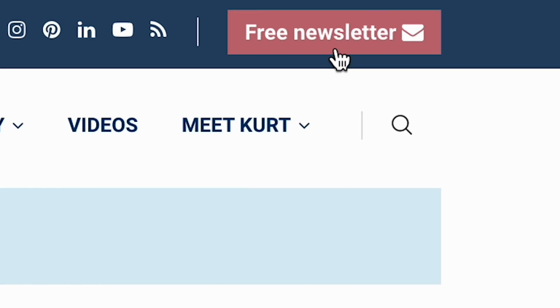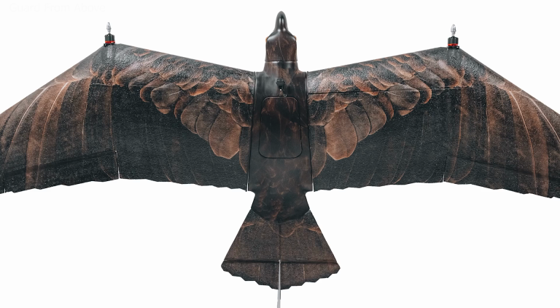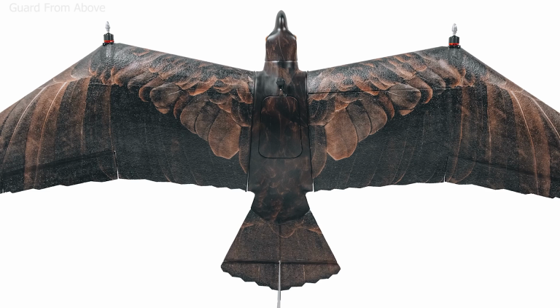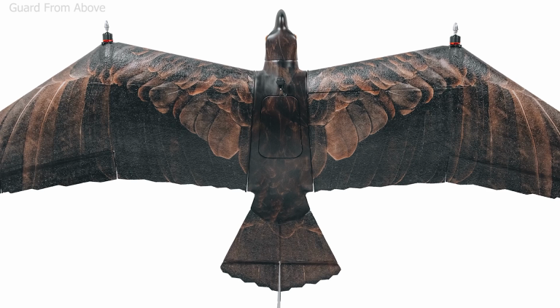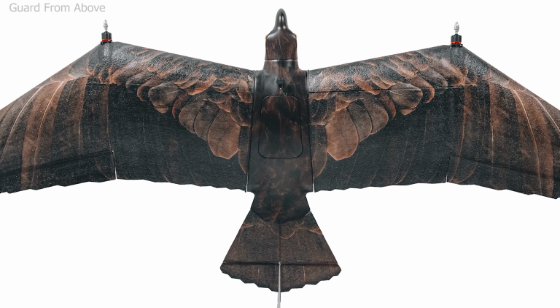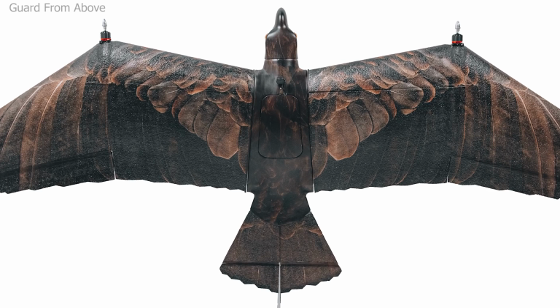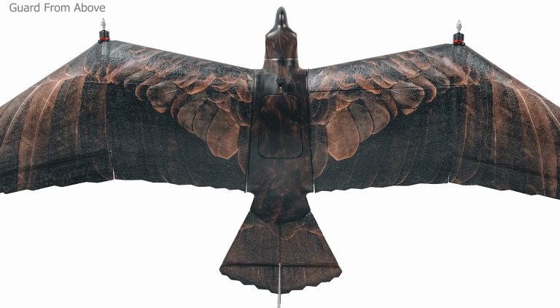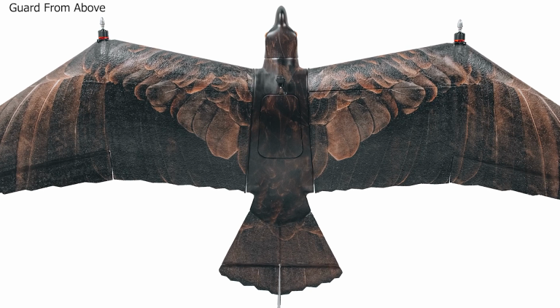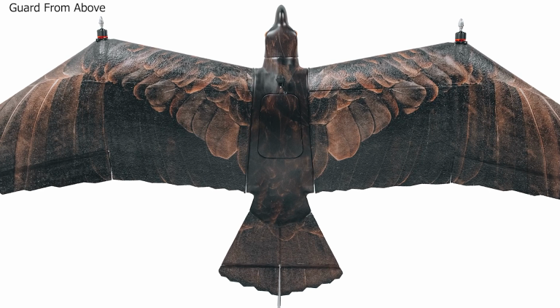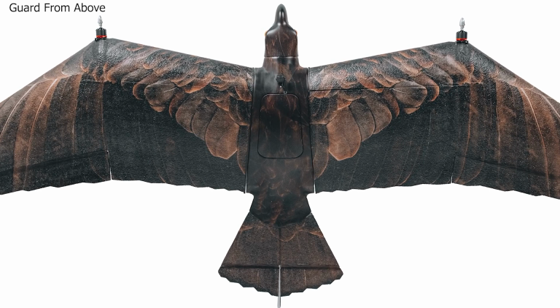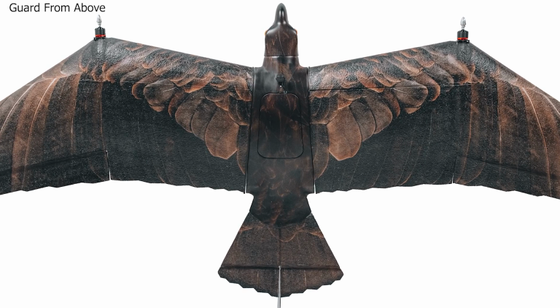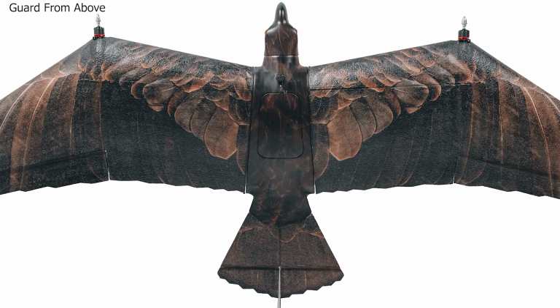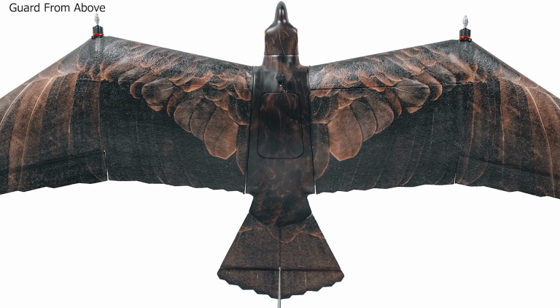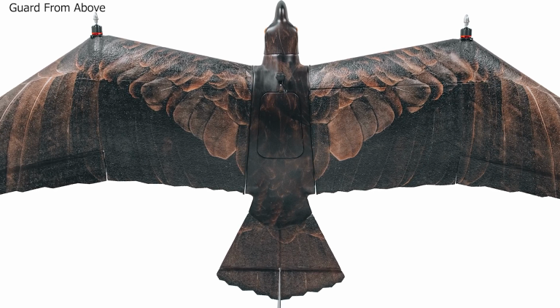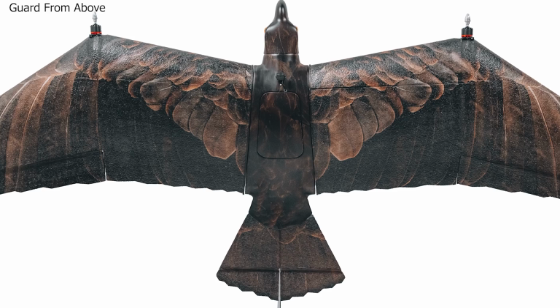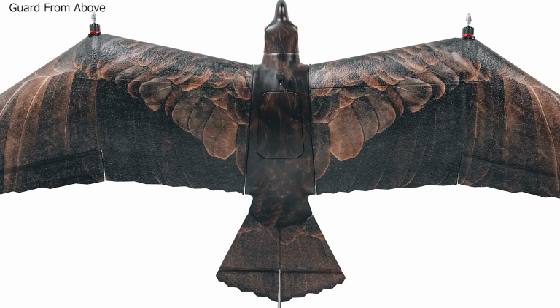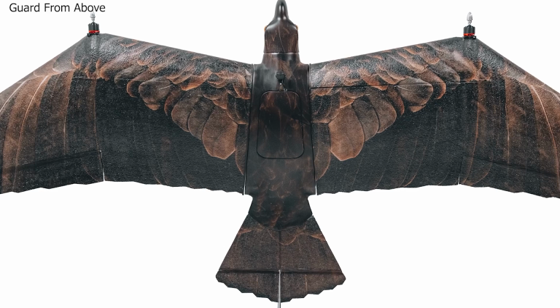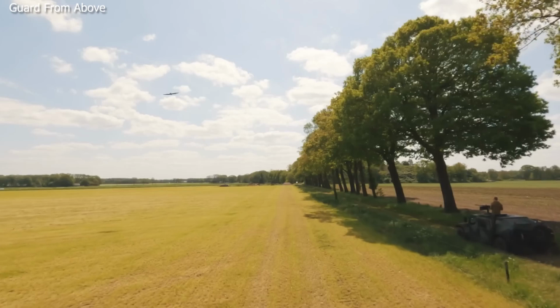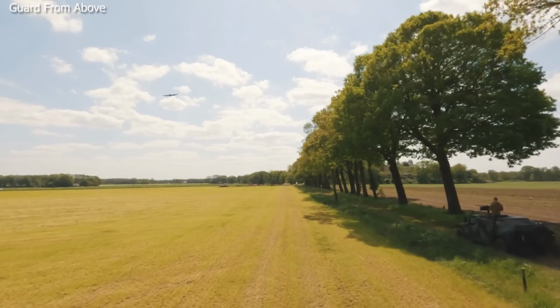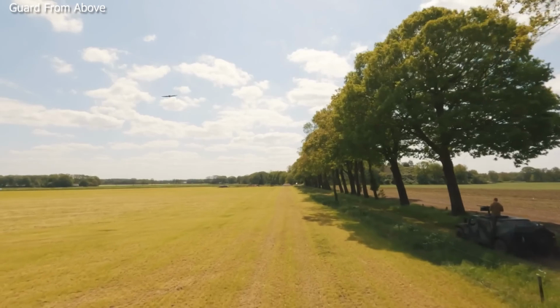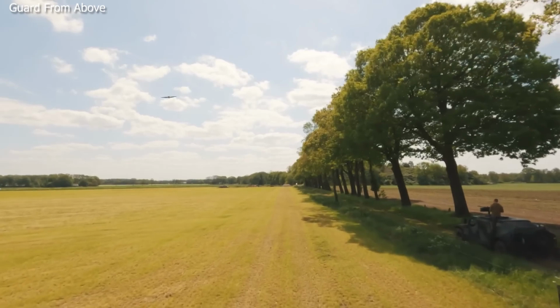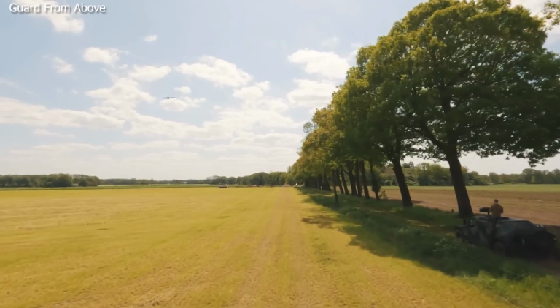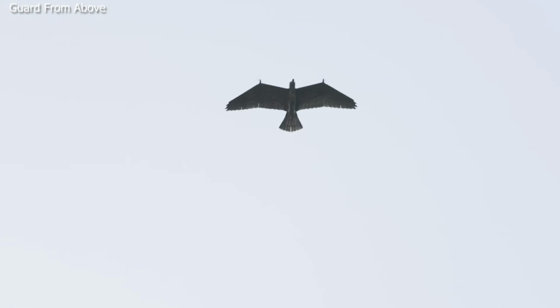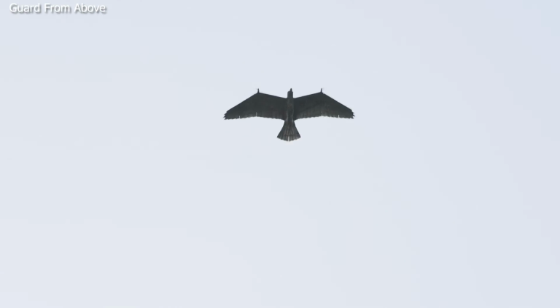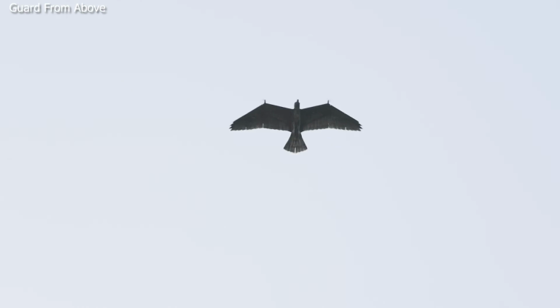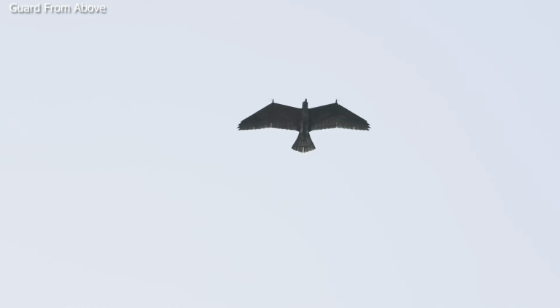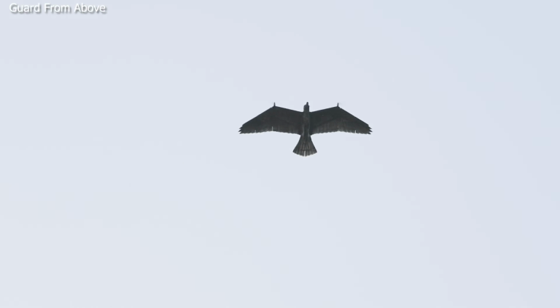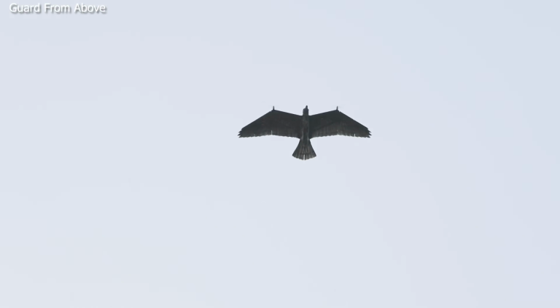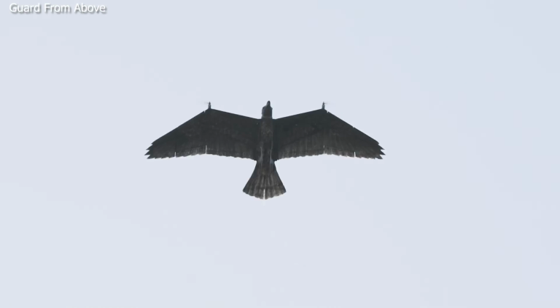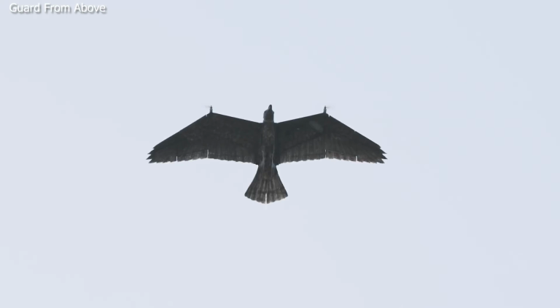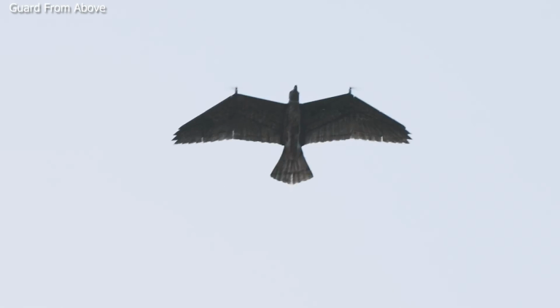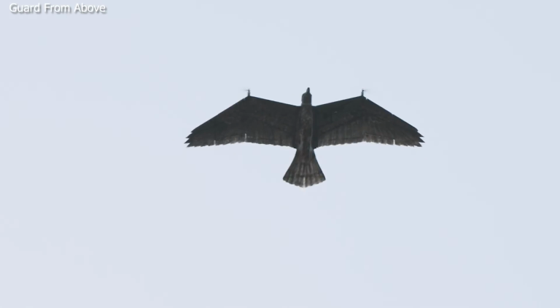The Evolution Eagle is a remote-controlled aircraft that has the same shape, size, and color as a real eagle.